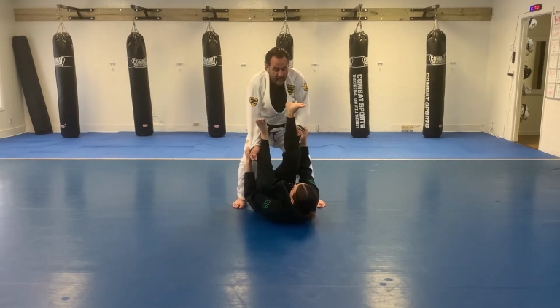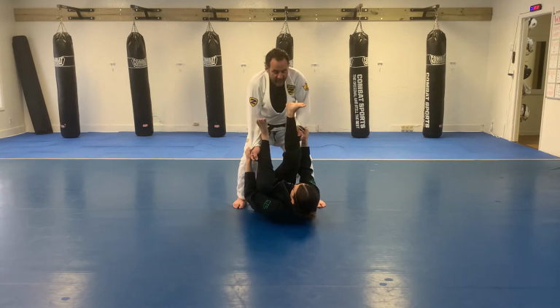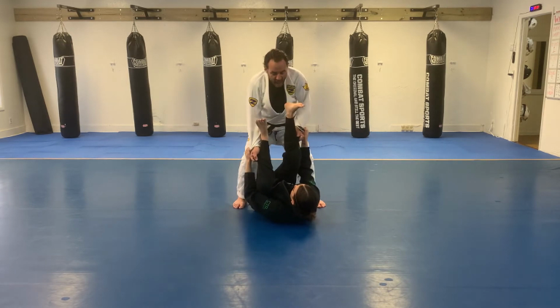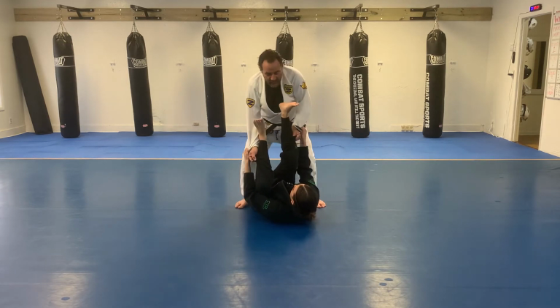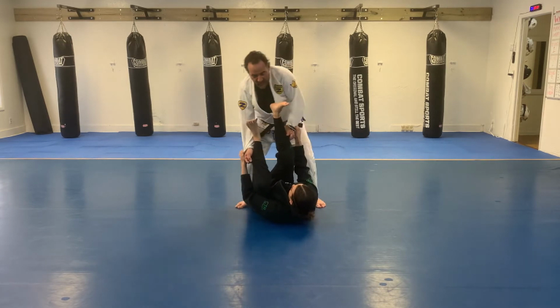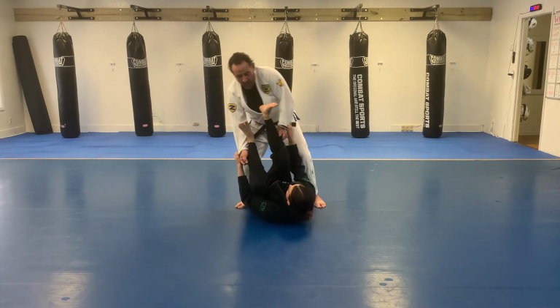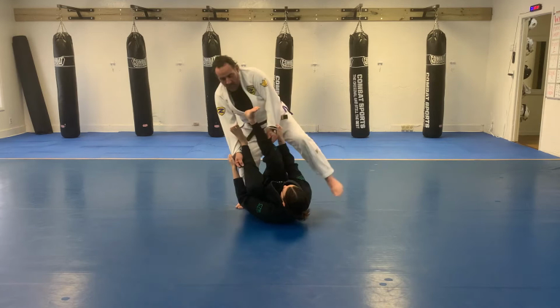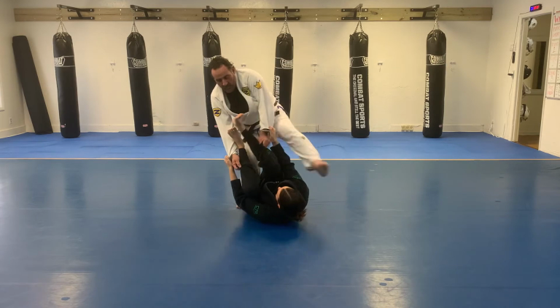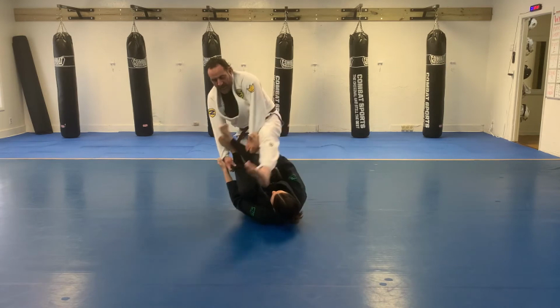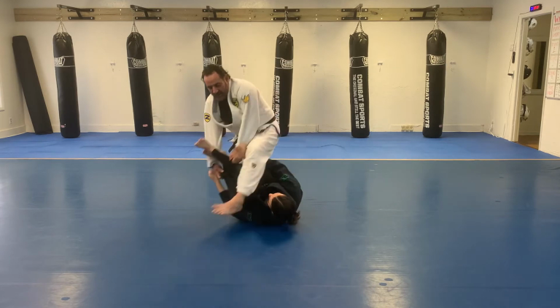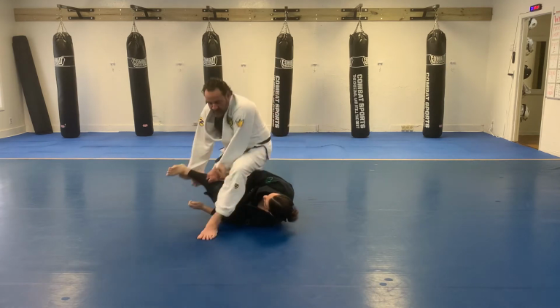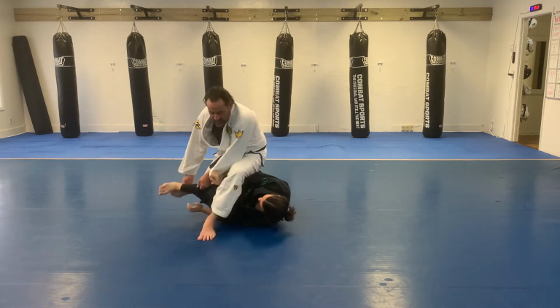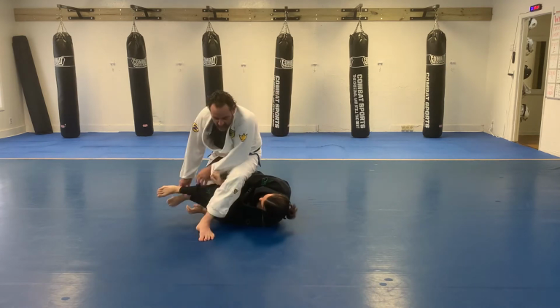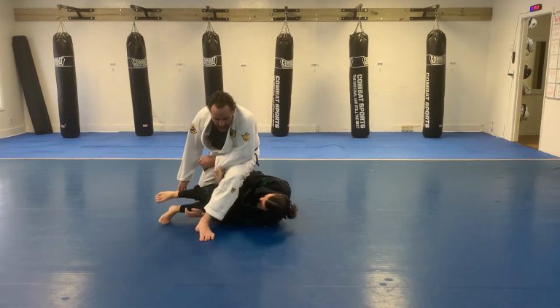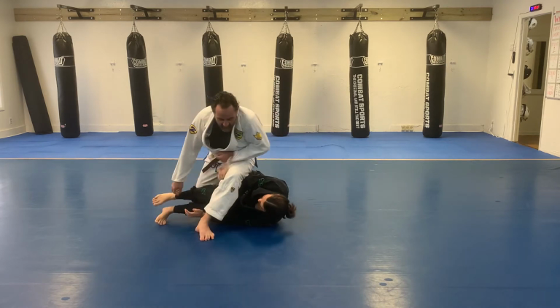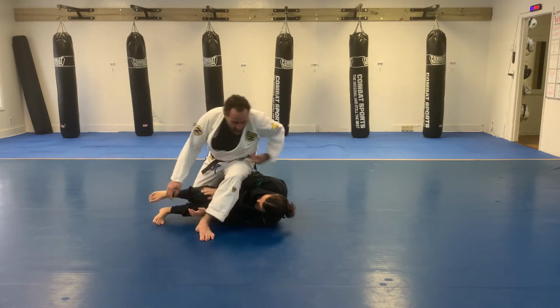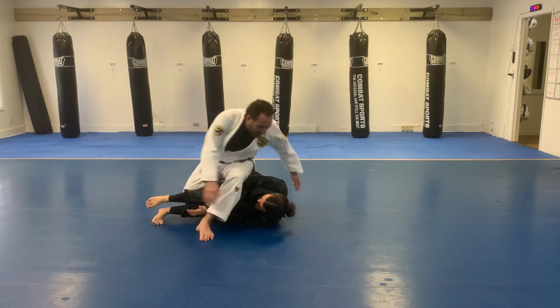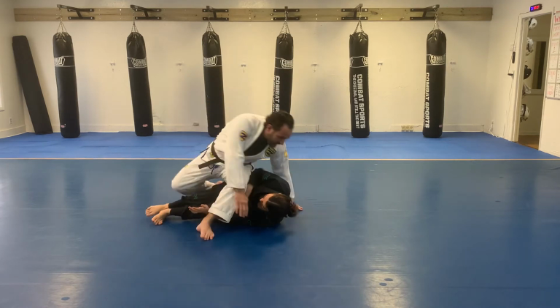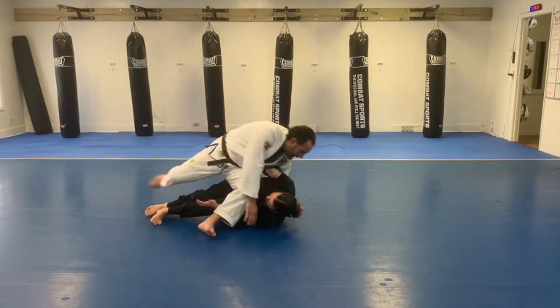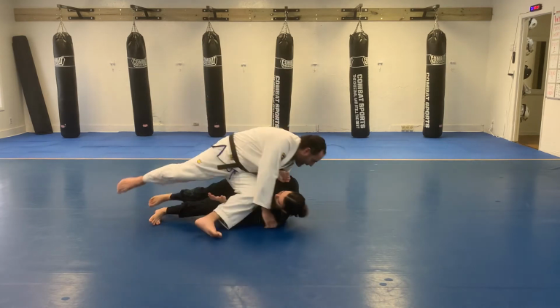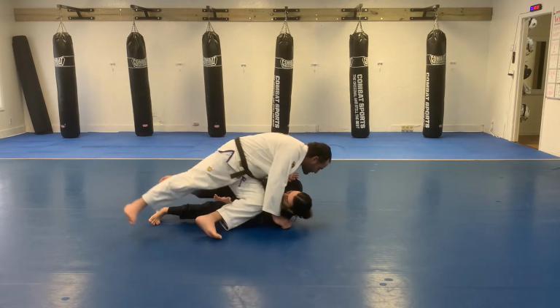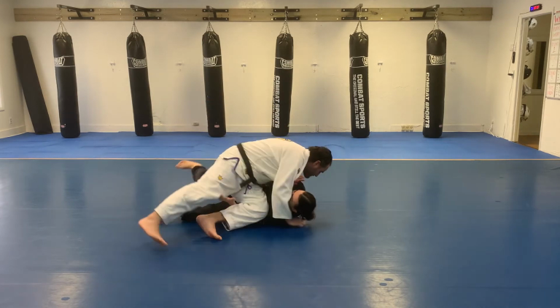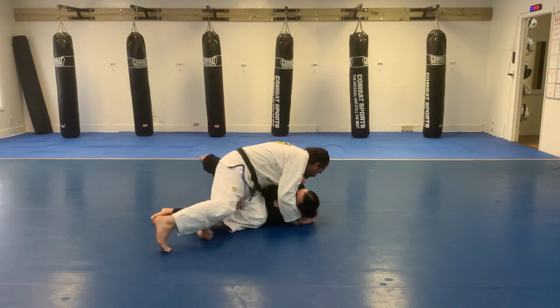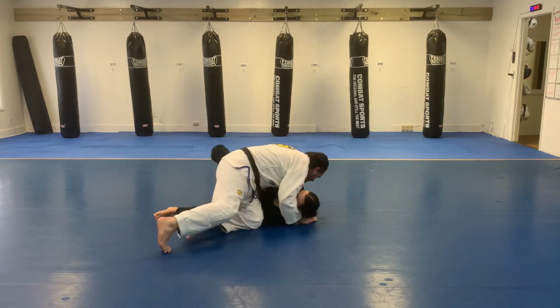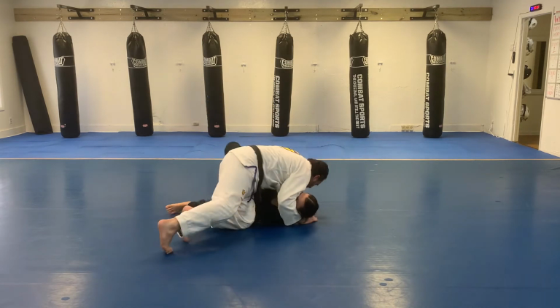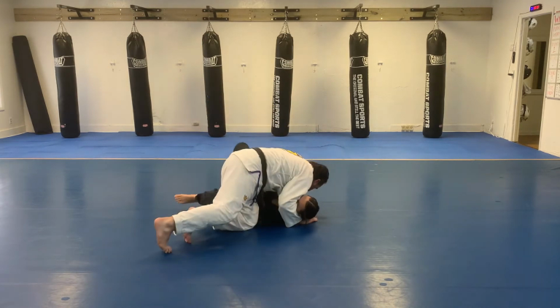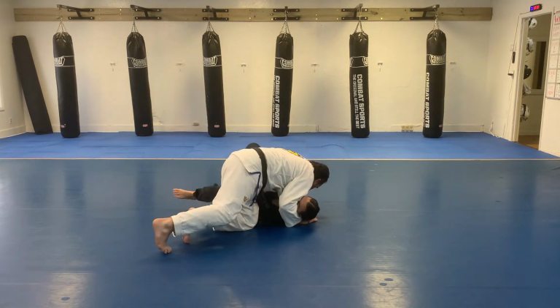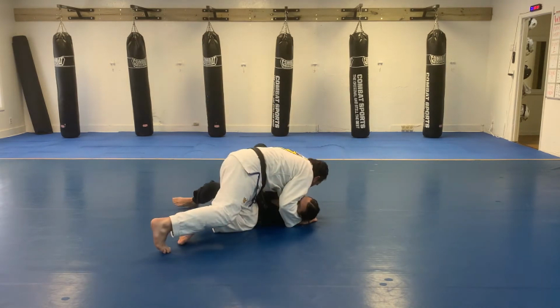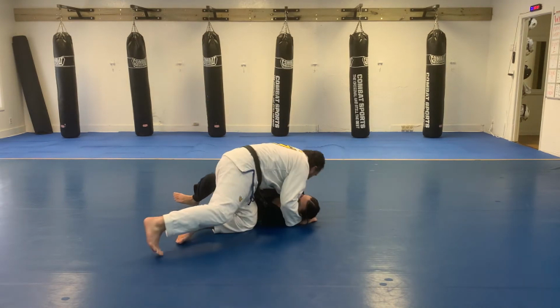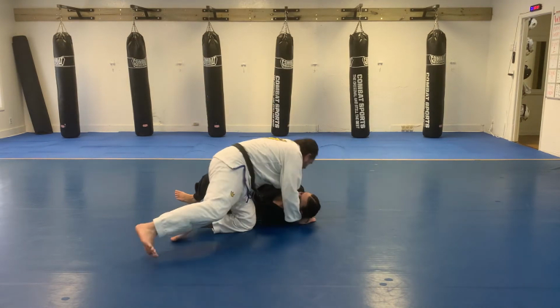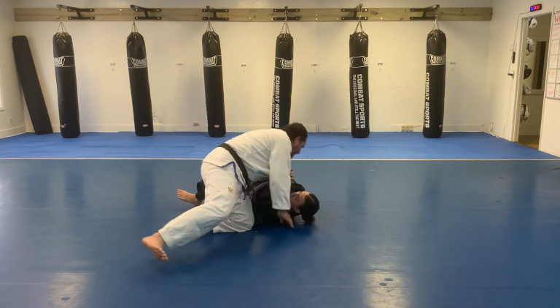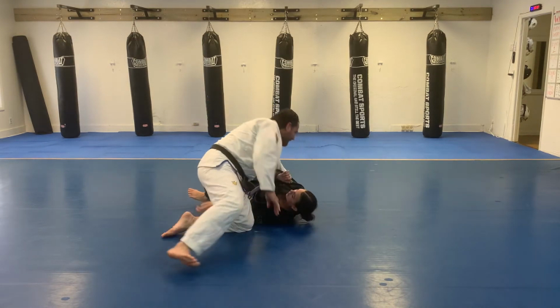Then we're going to step over the legs and come around the pass. One more time.